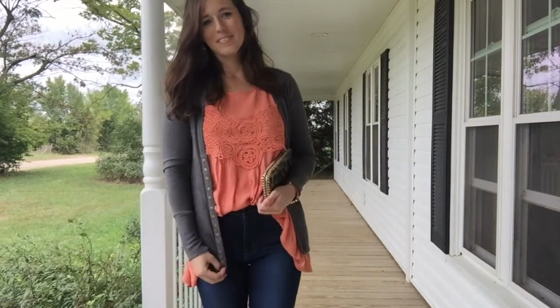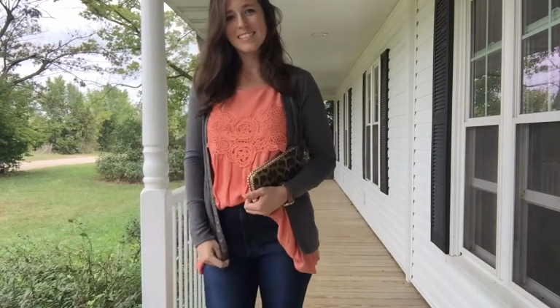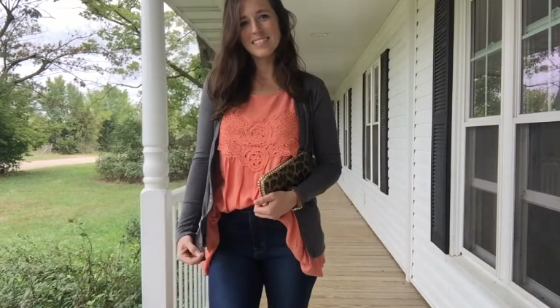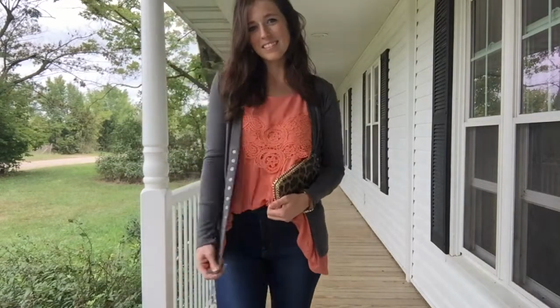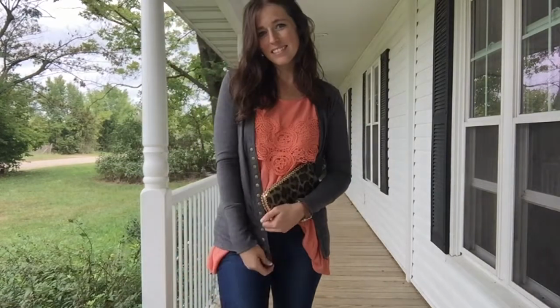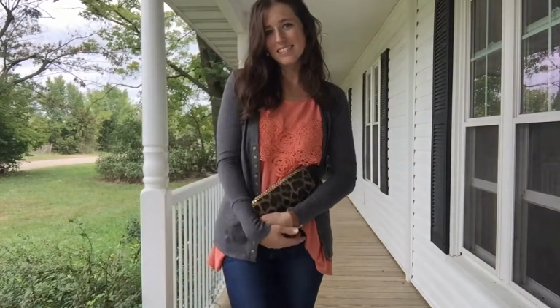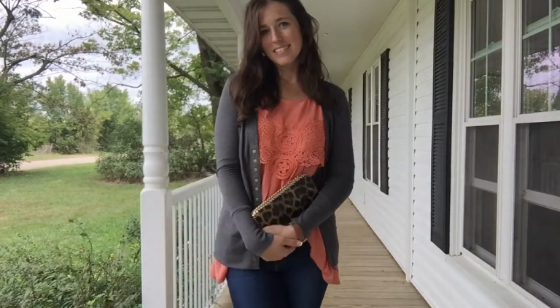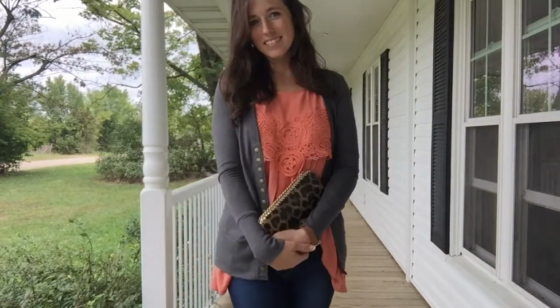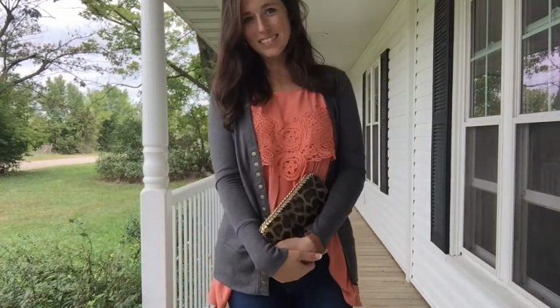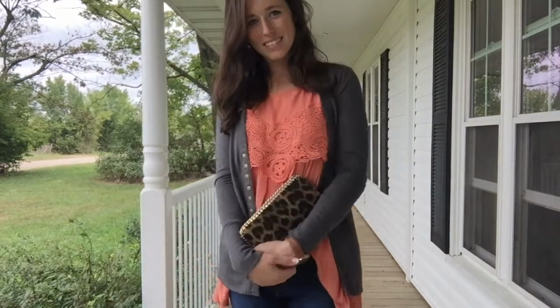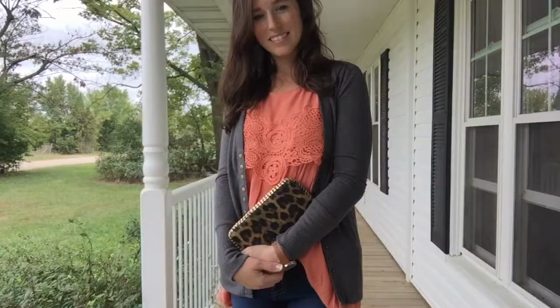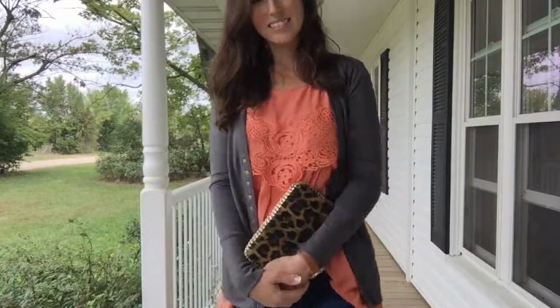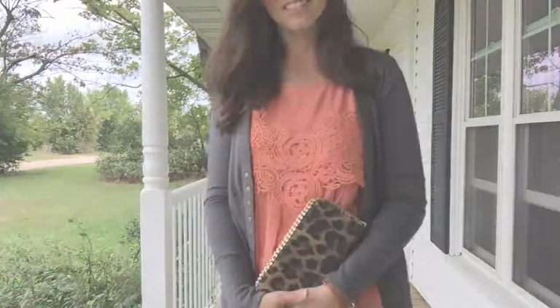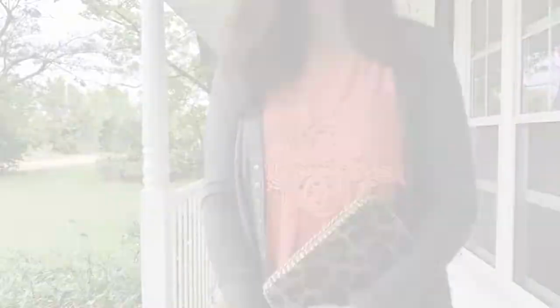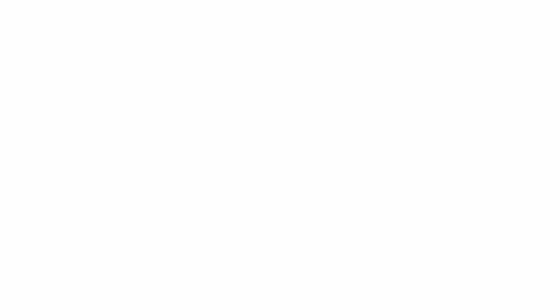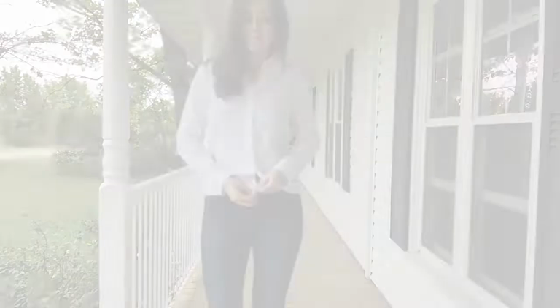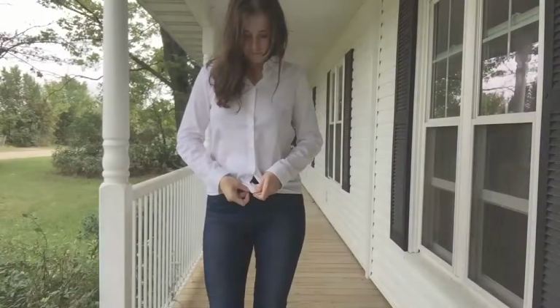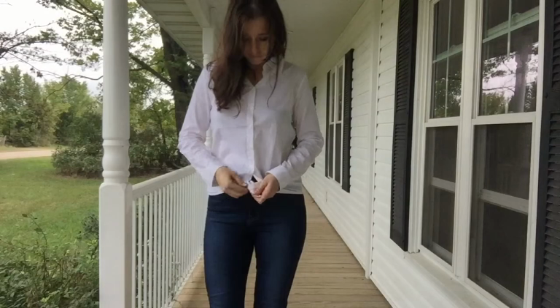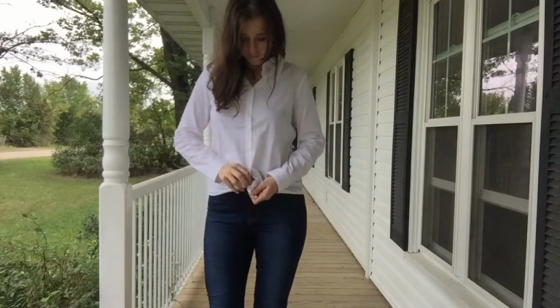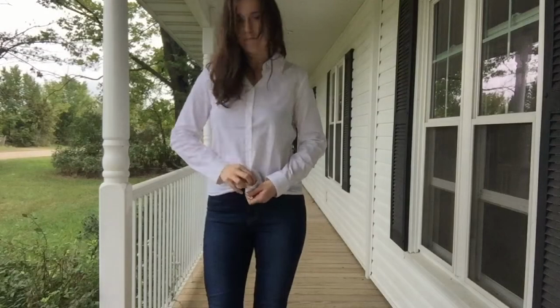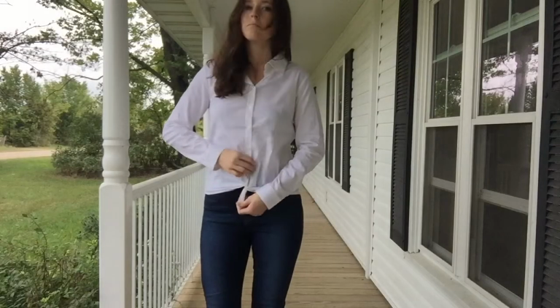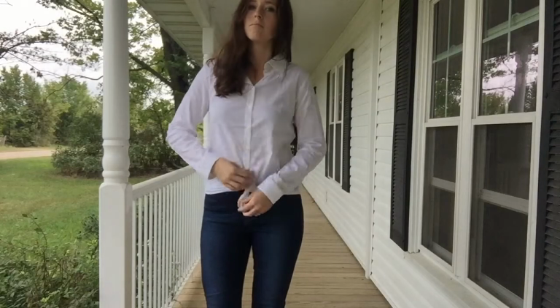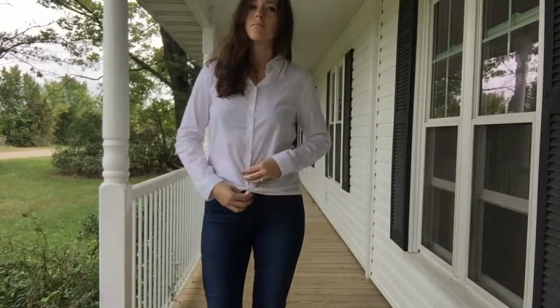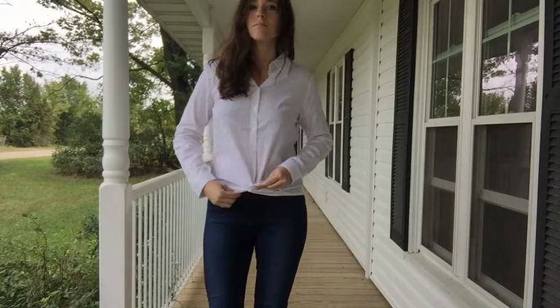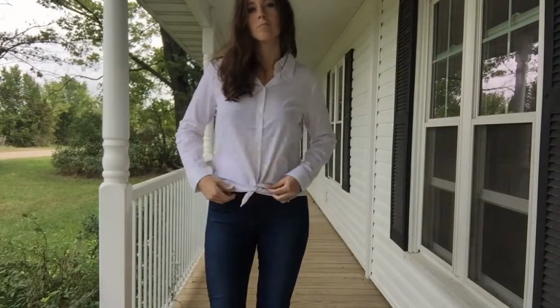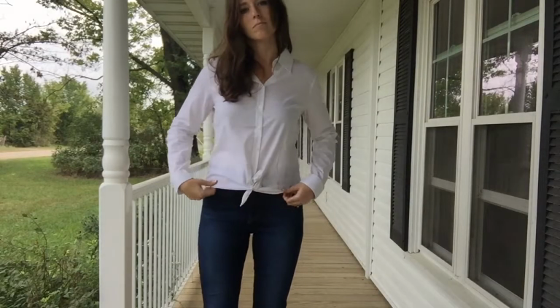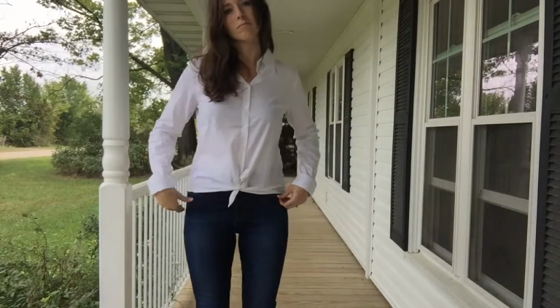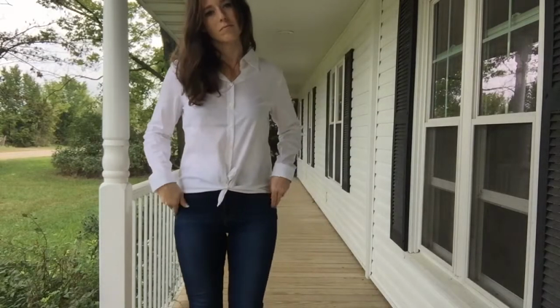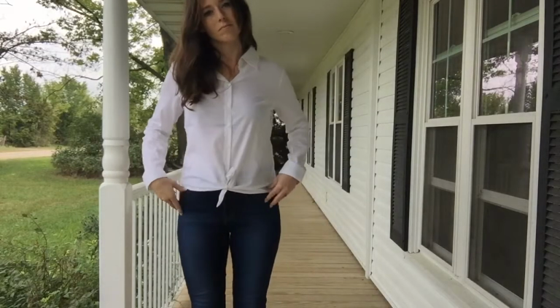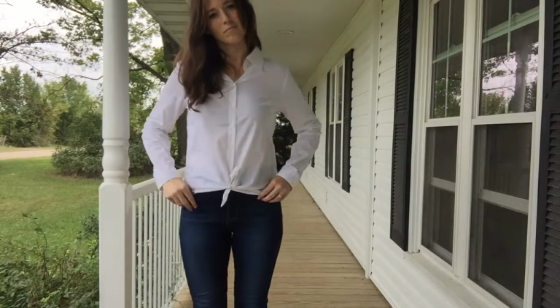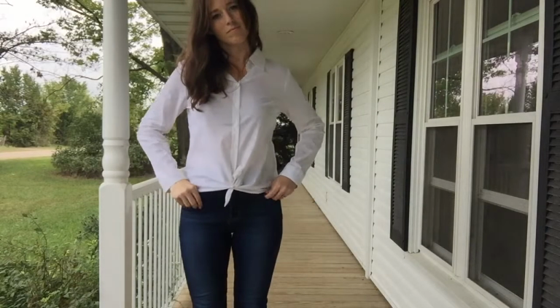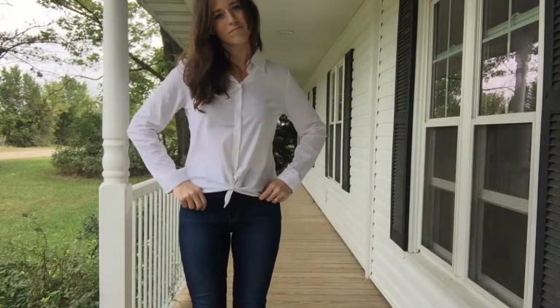I just thought this was a really cute, comfy look, maybe great for date night or a day out with the girls. While we're talking about comfy basics and must-haves for your closet,